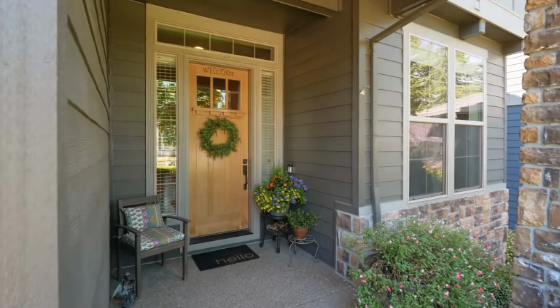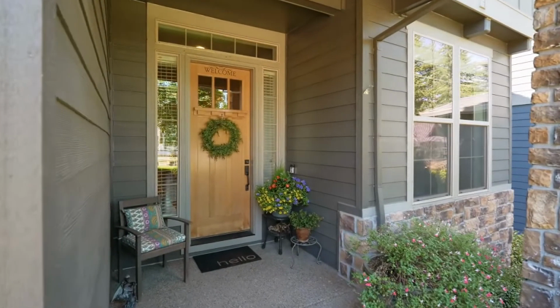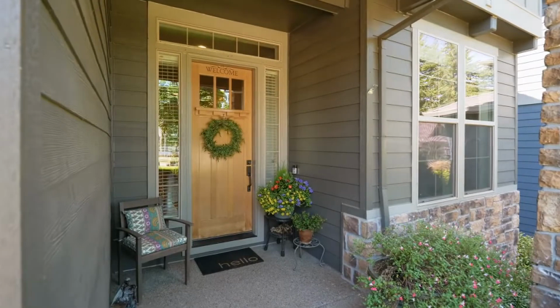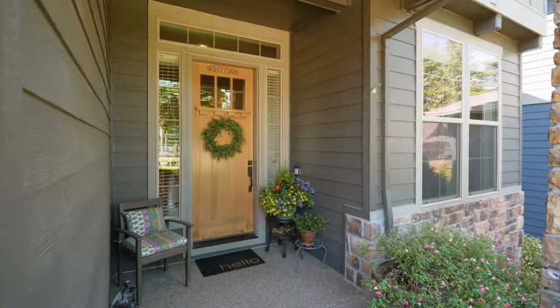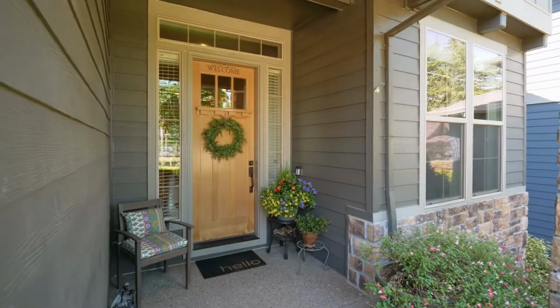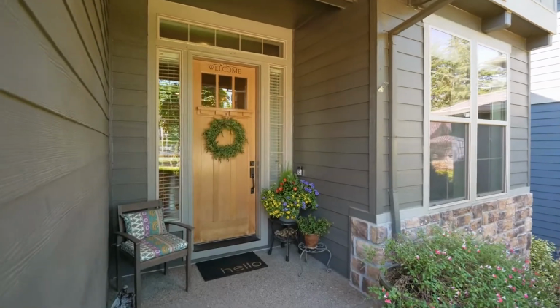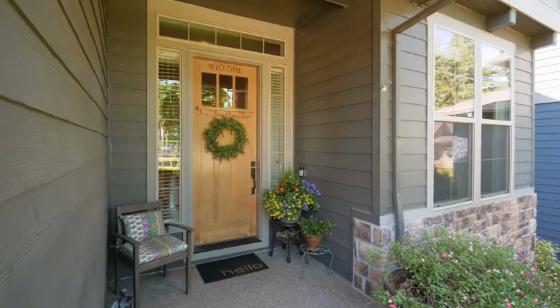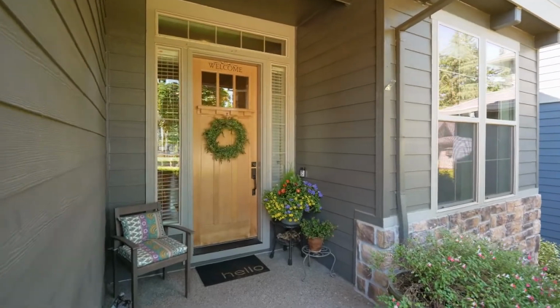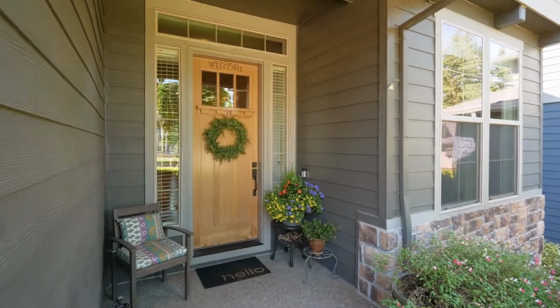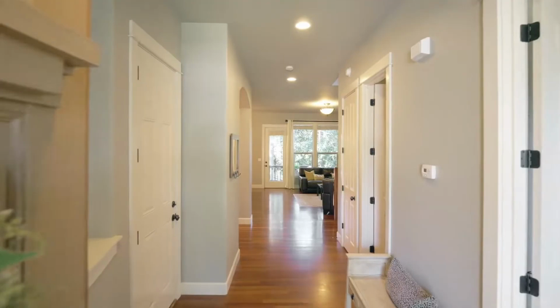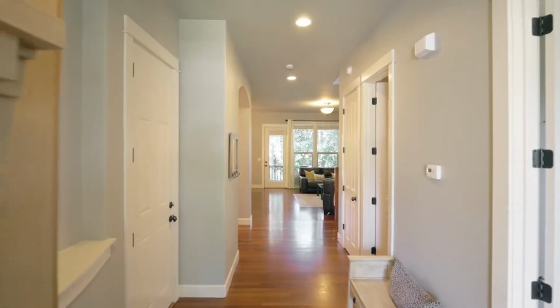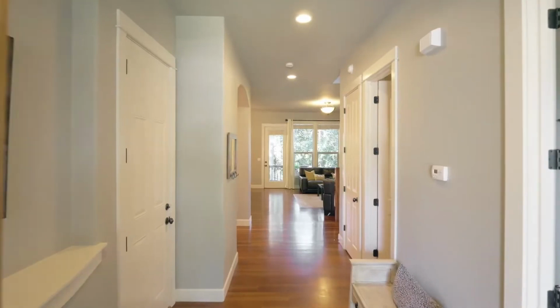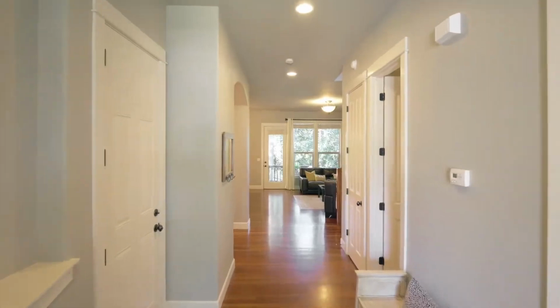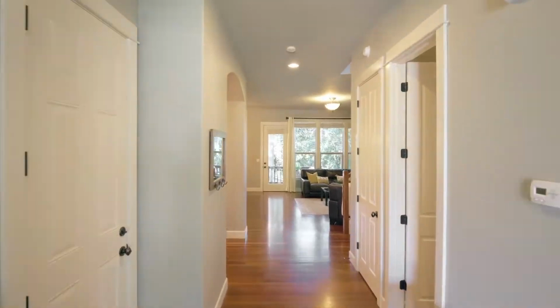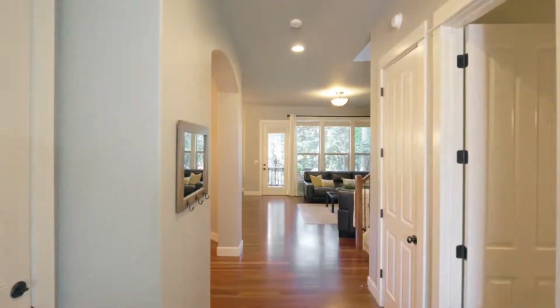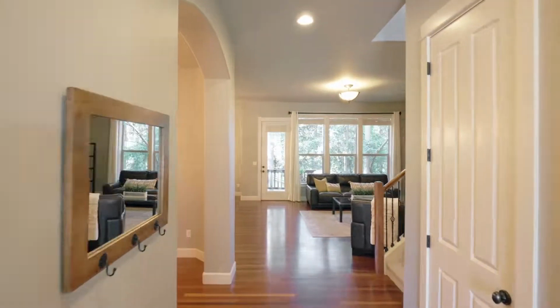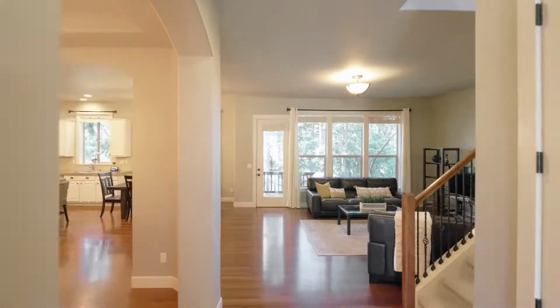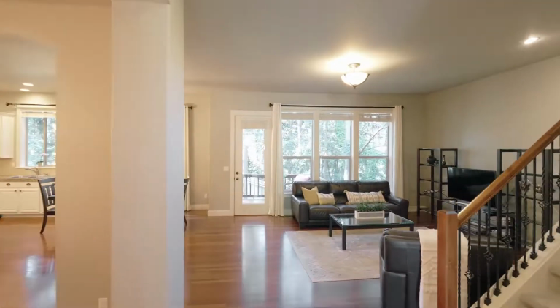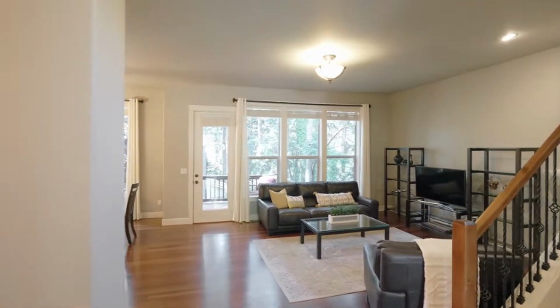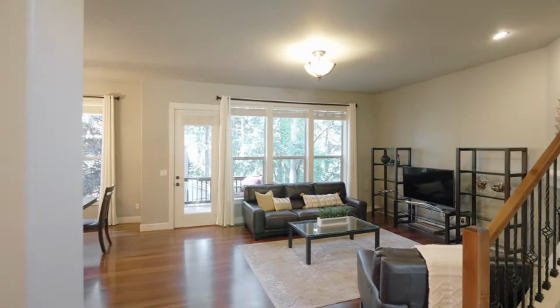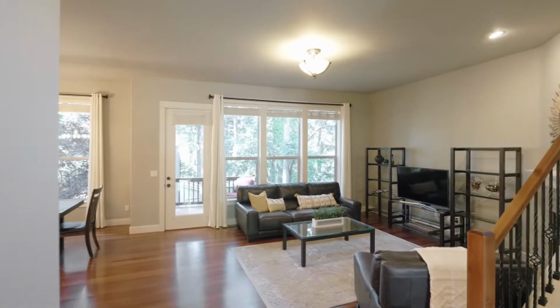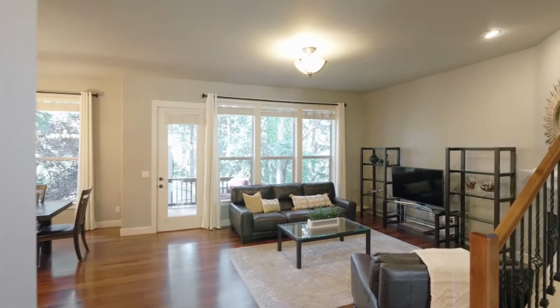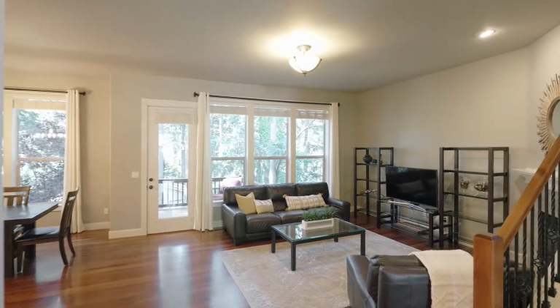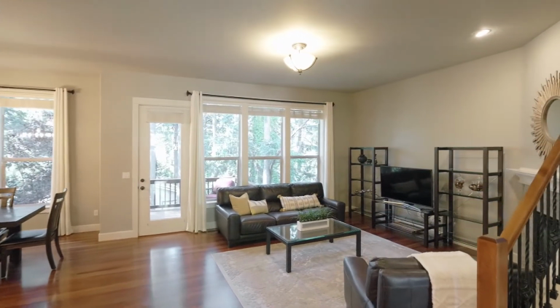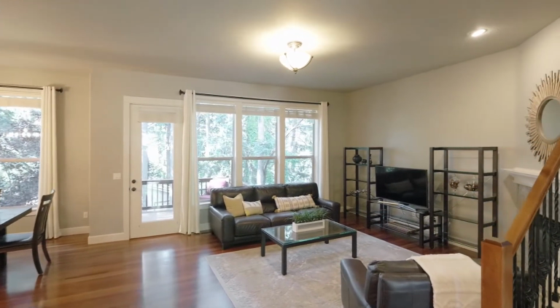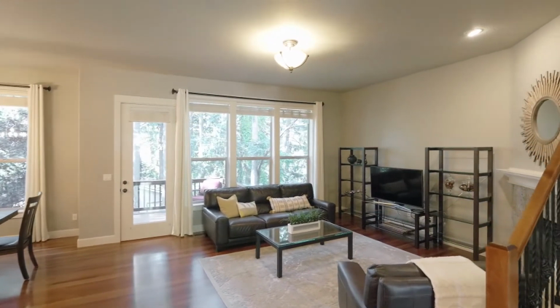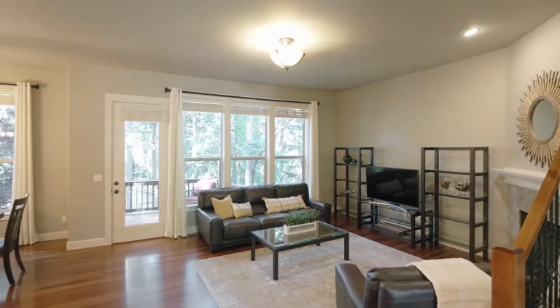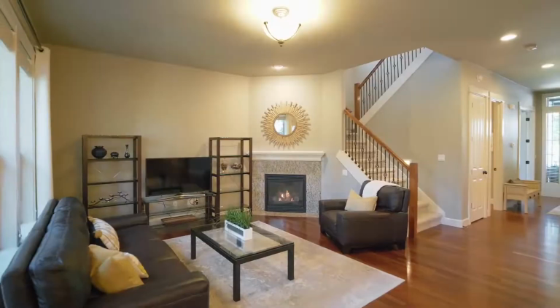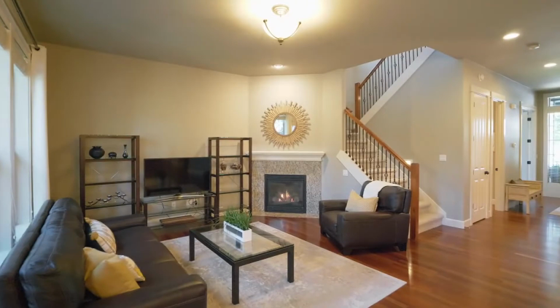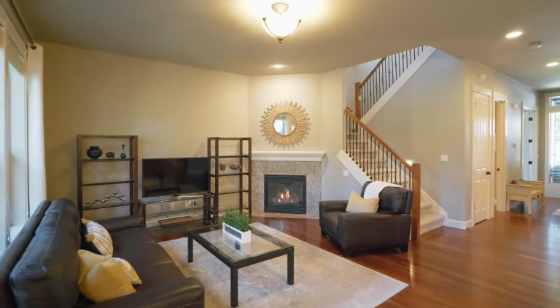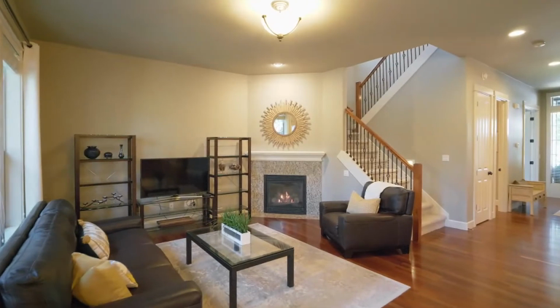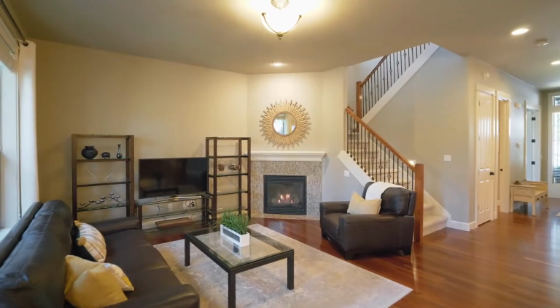Heading inside, discover Brazilian cherry floors, 10-foot ceilings and tons of natural light.